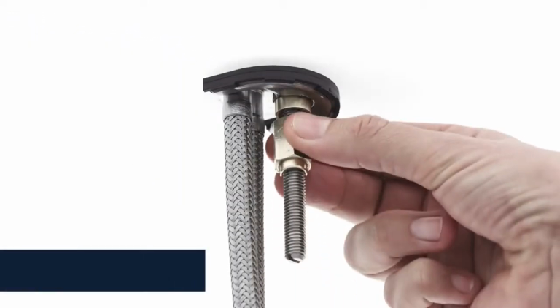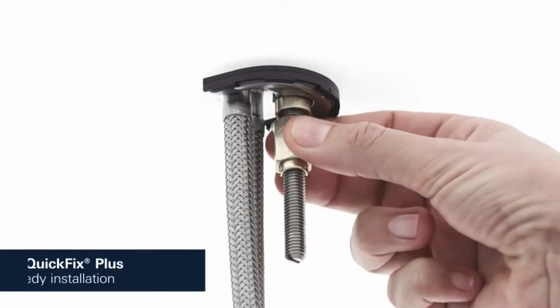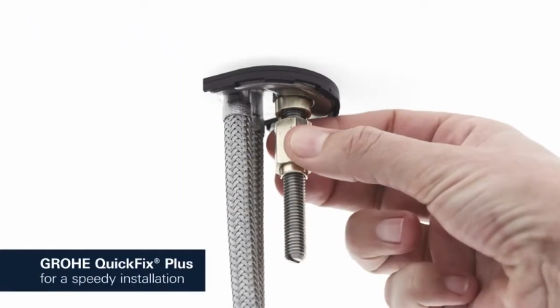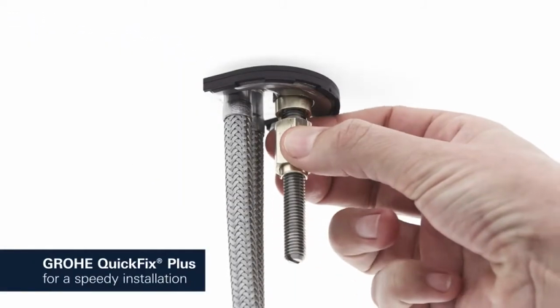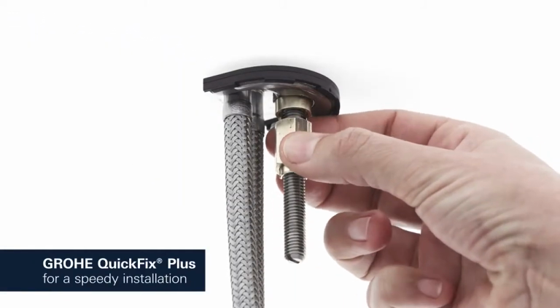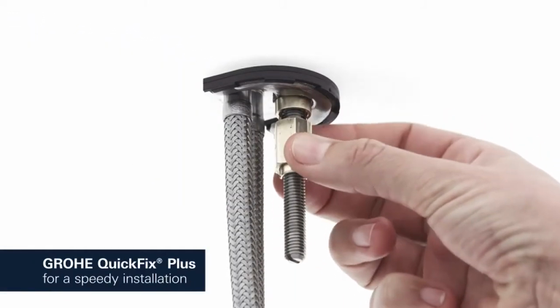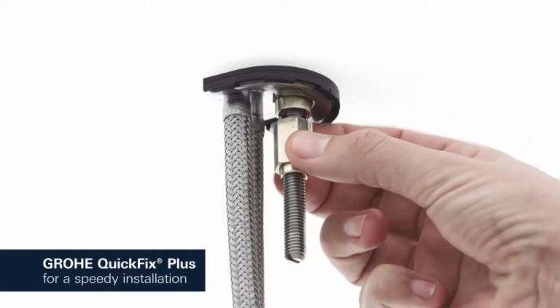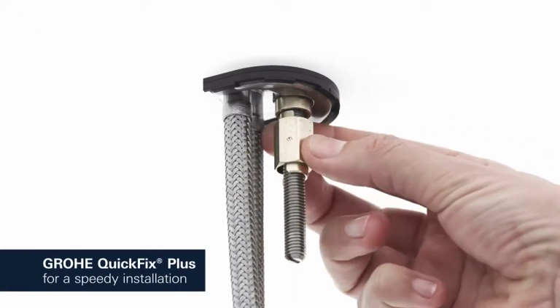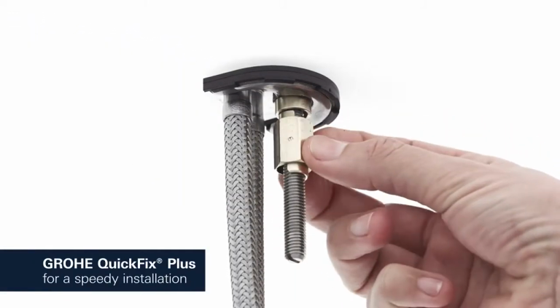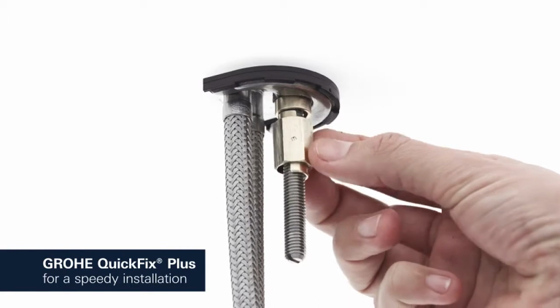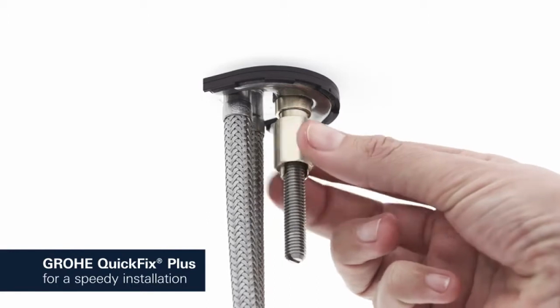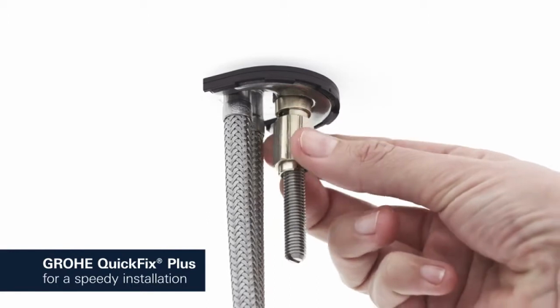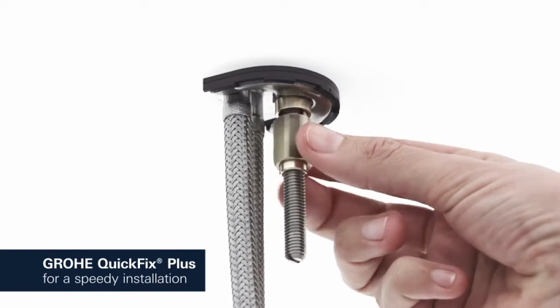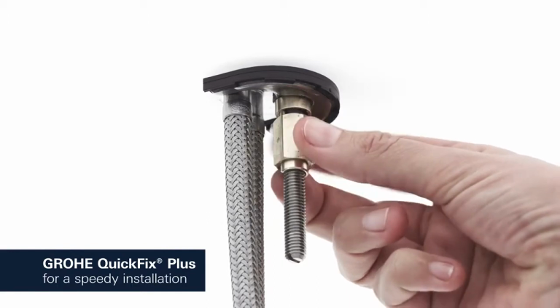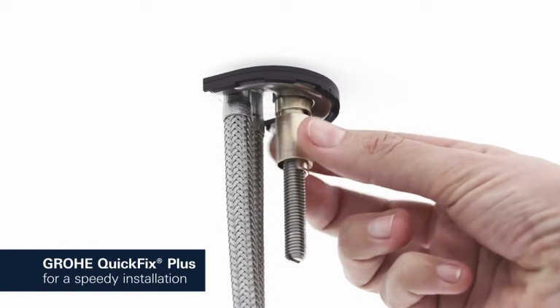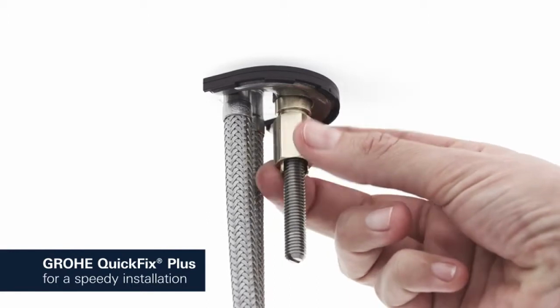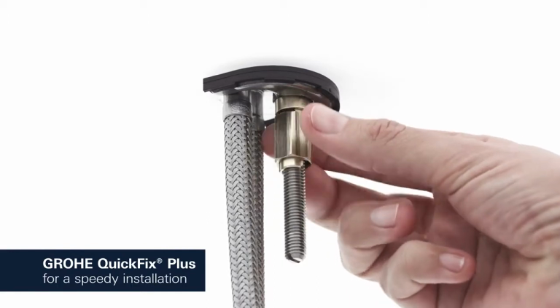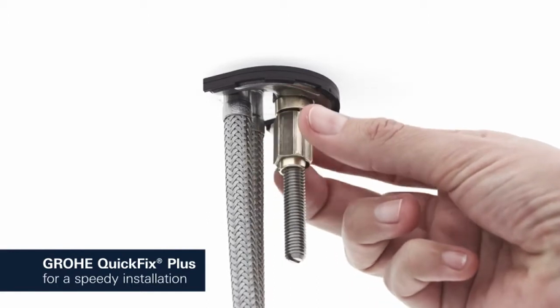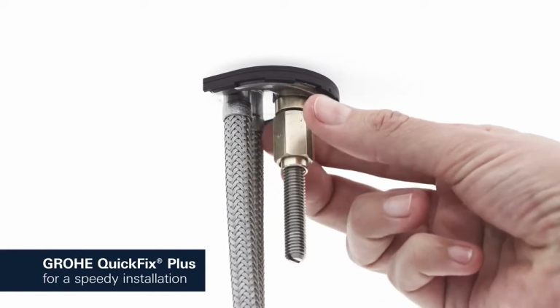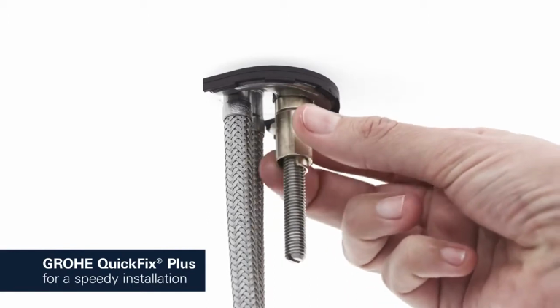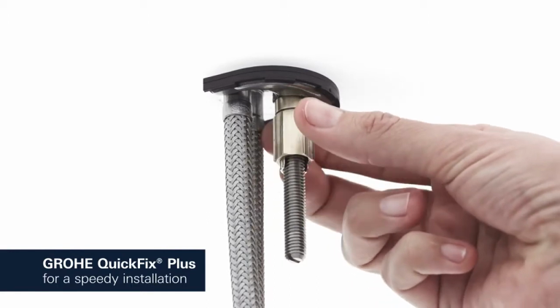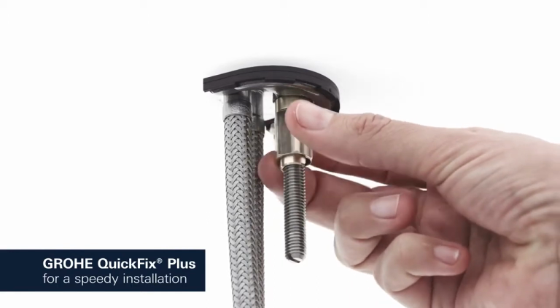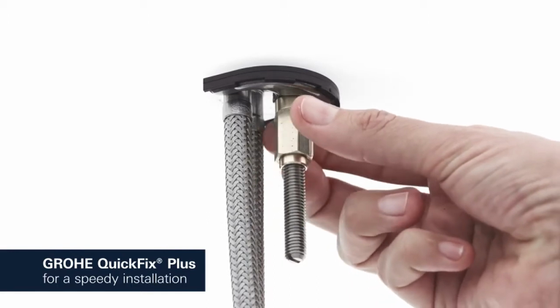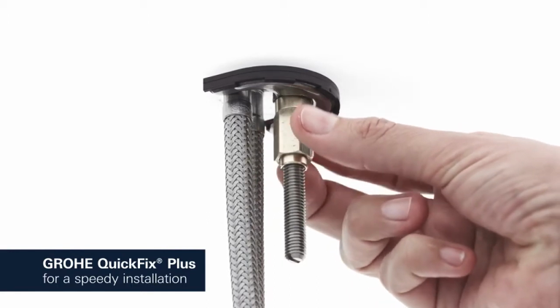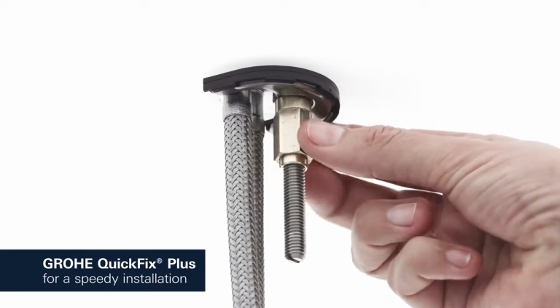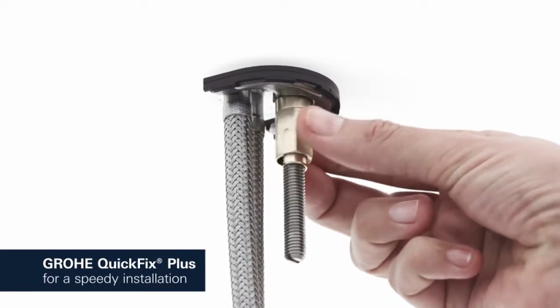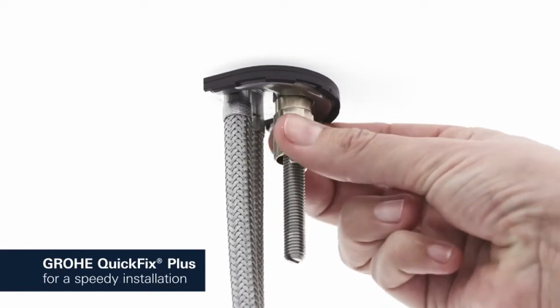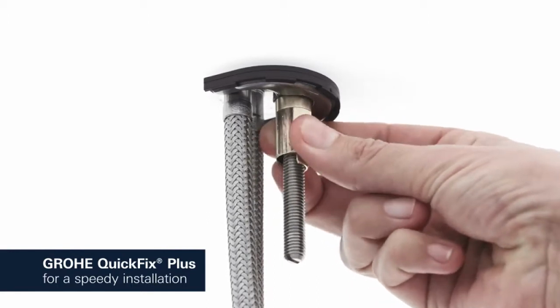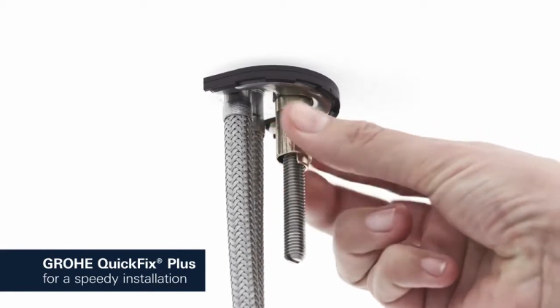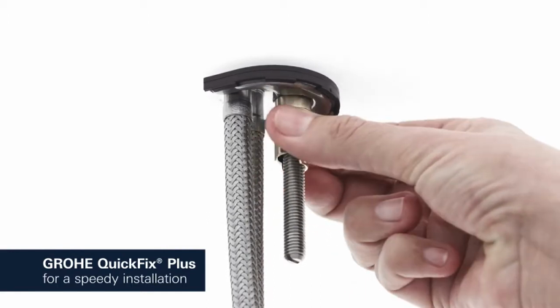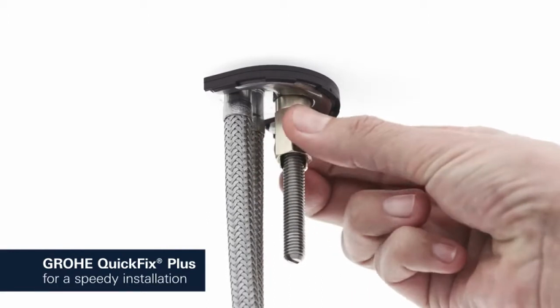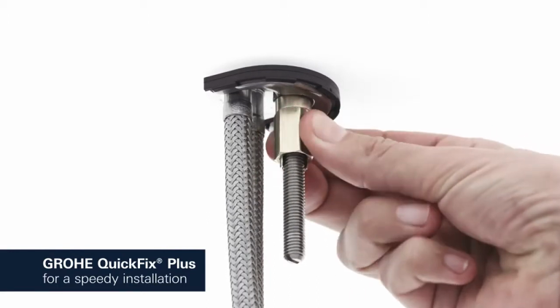Consisting of fewer parts, our new Grower QuickFix Plus system makes the installation process quicker and easier than ever.